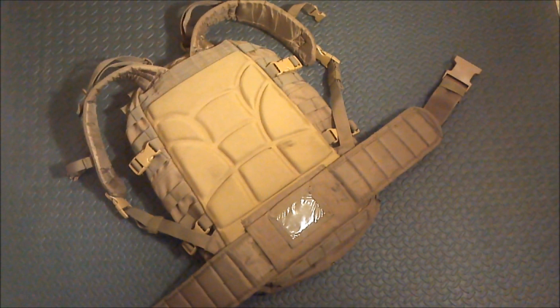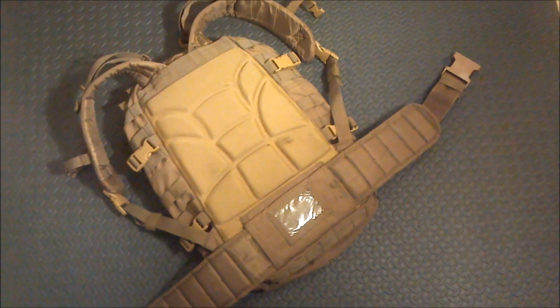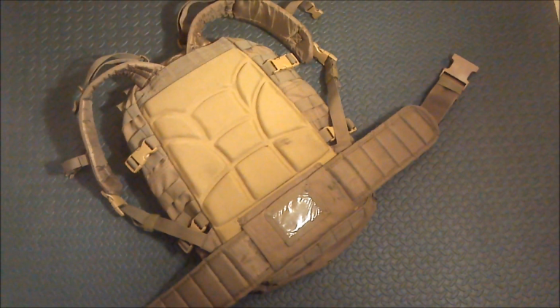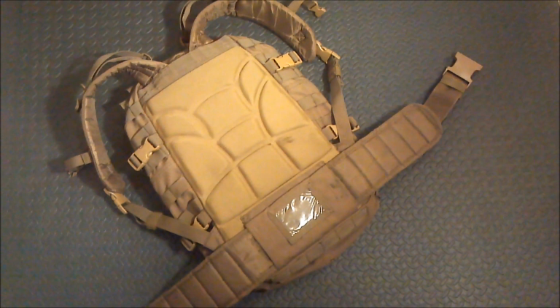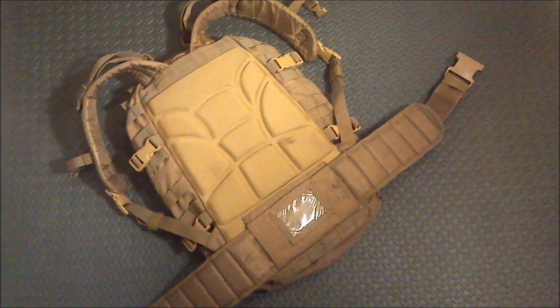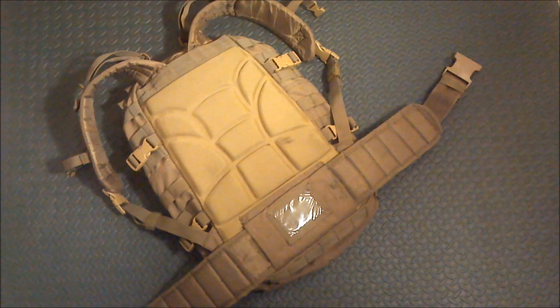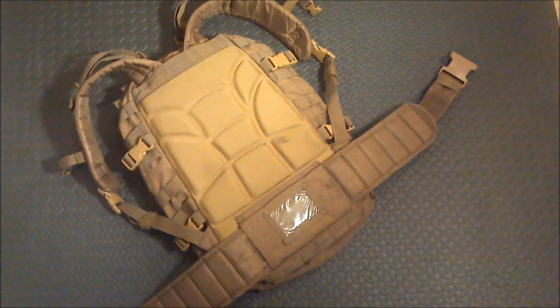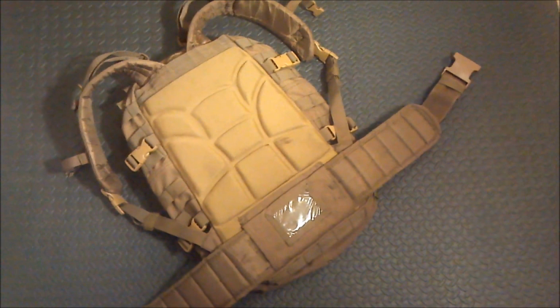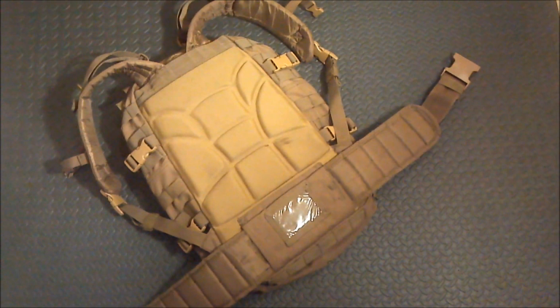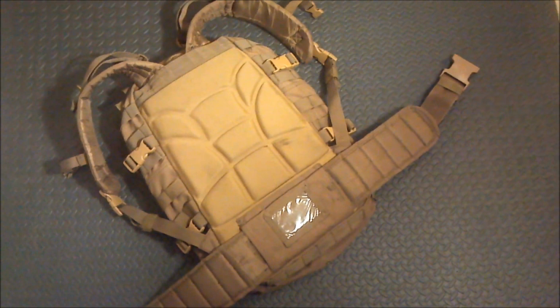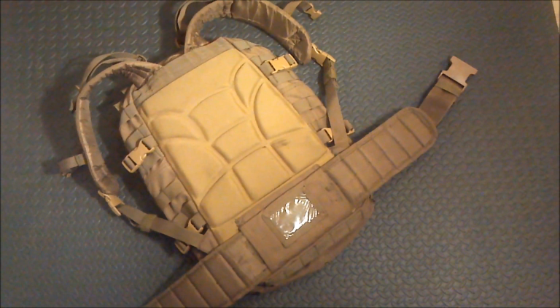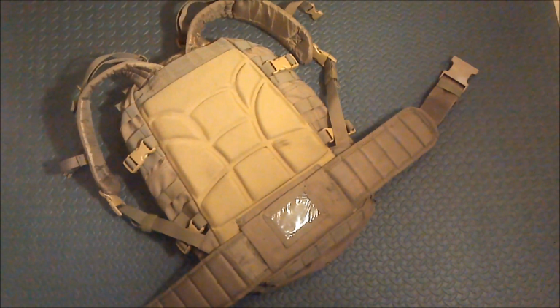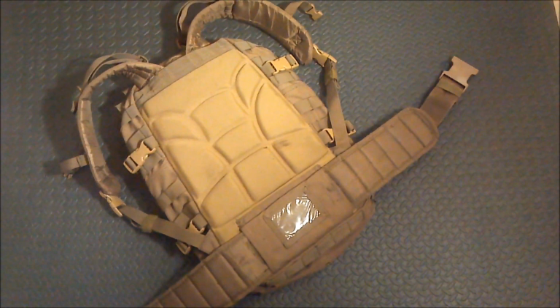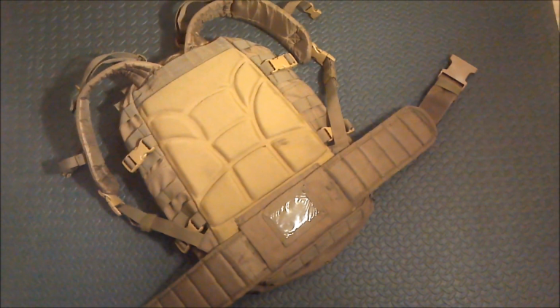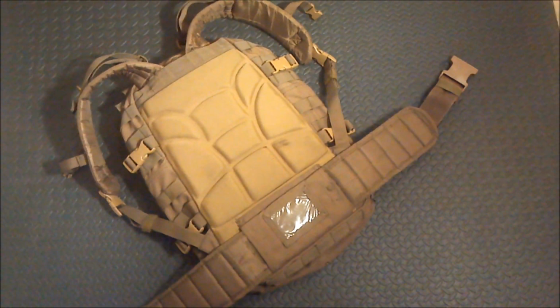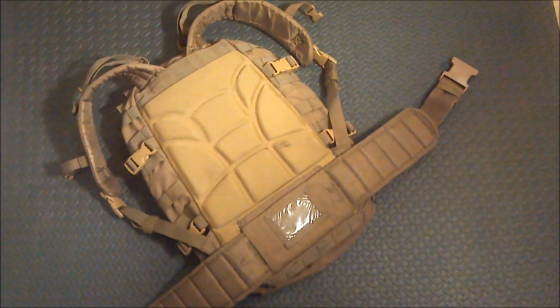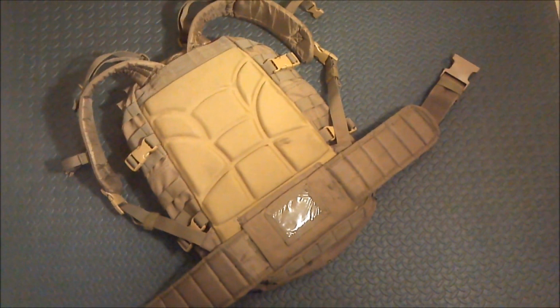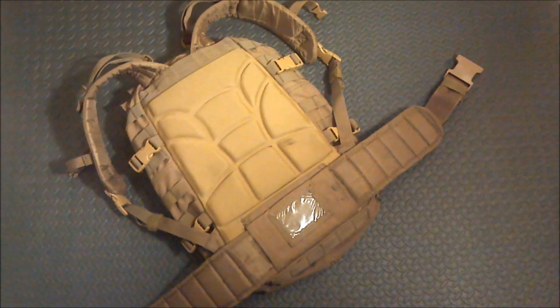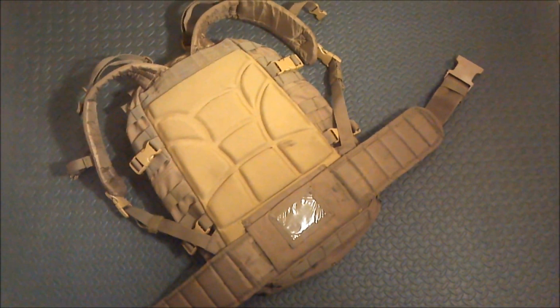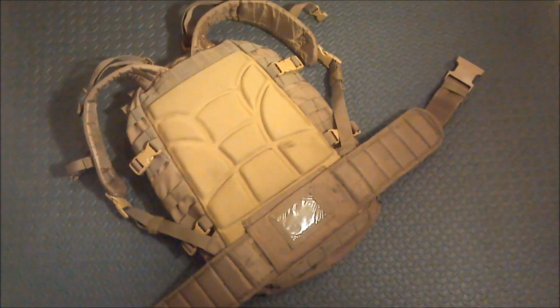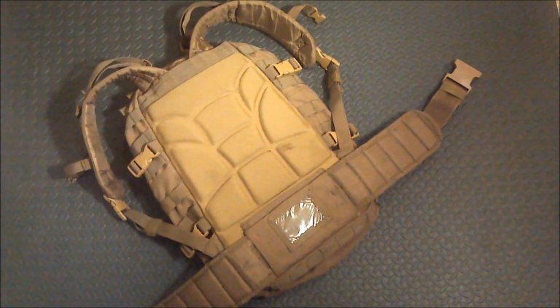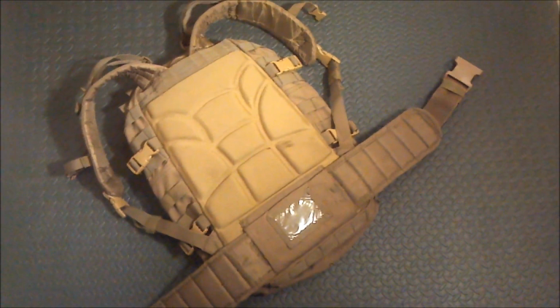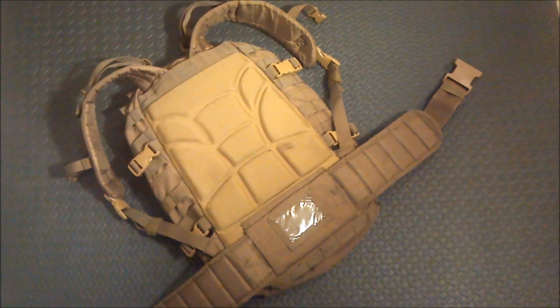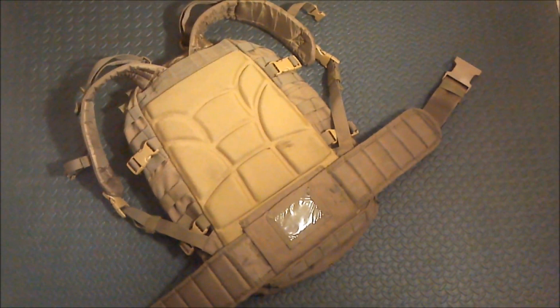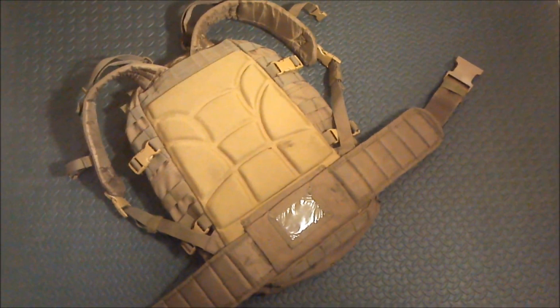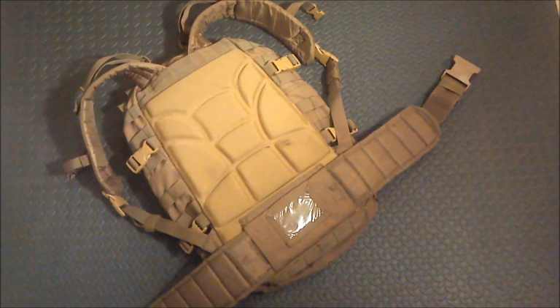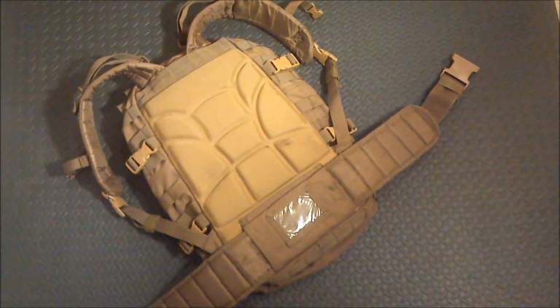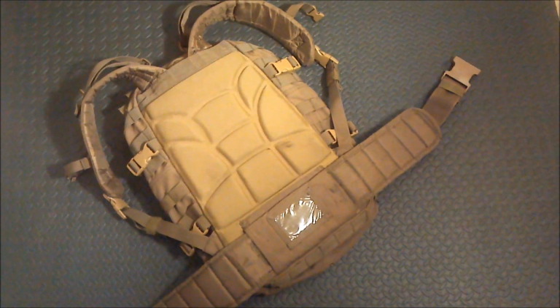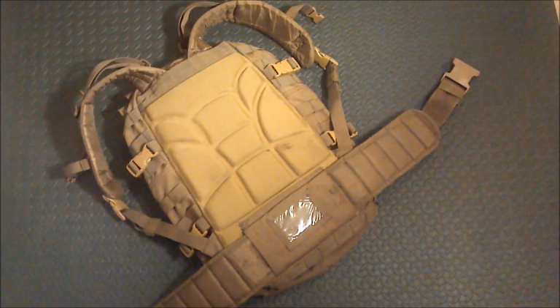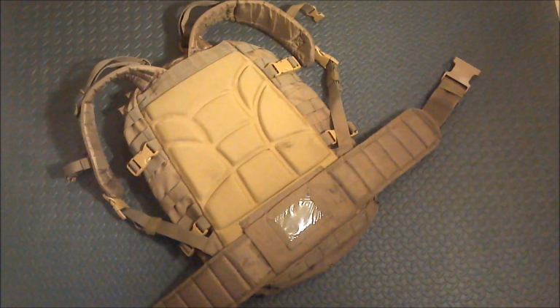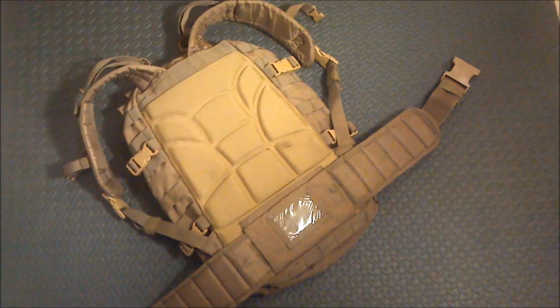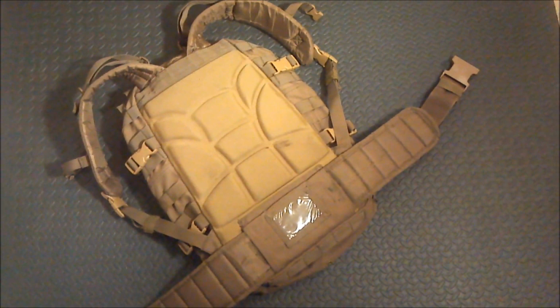While this pack is not the biggest pack available, it is well made and very comfortable.